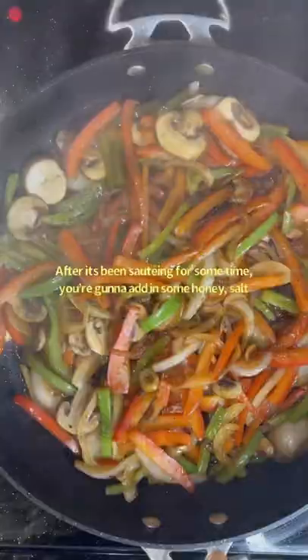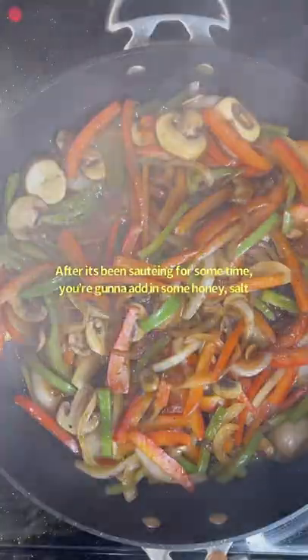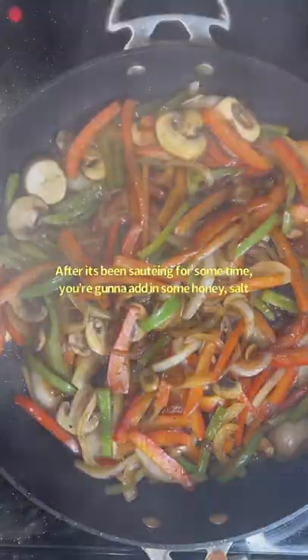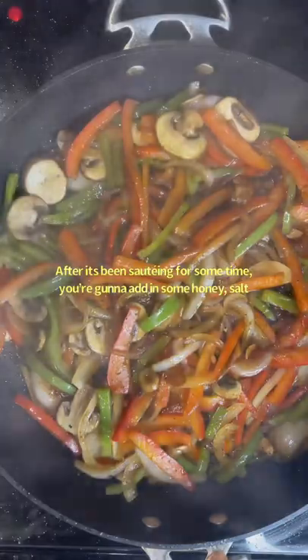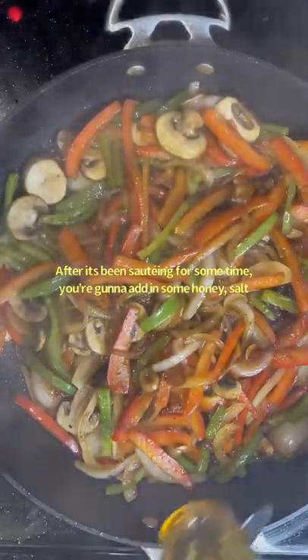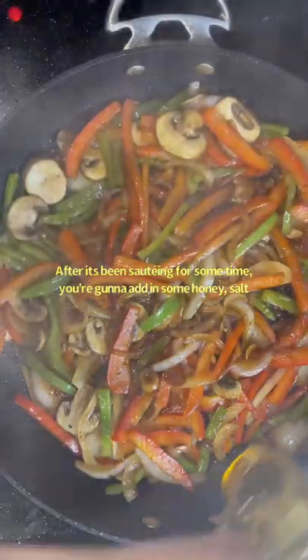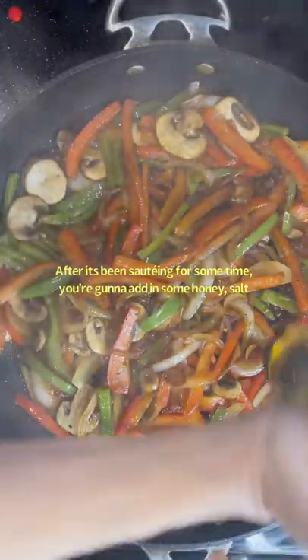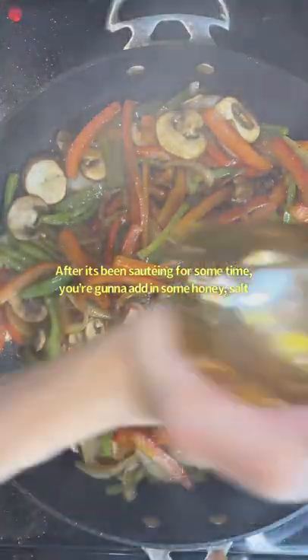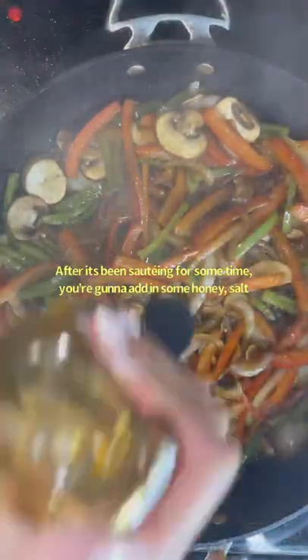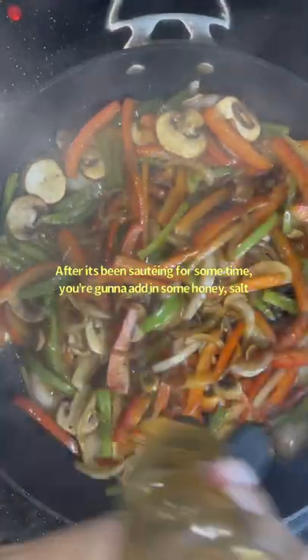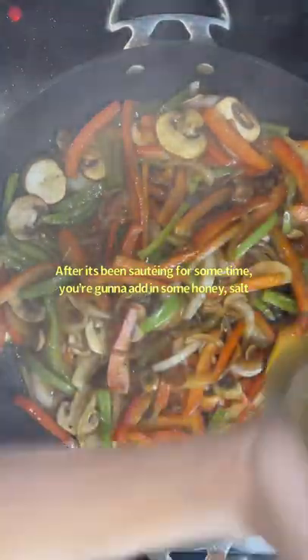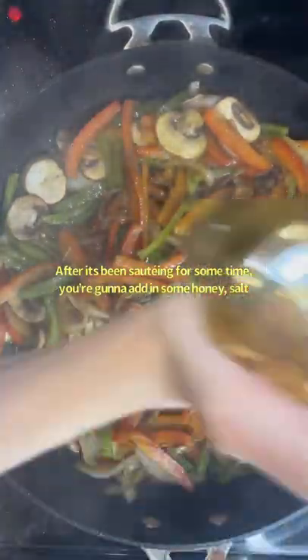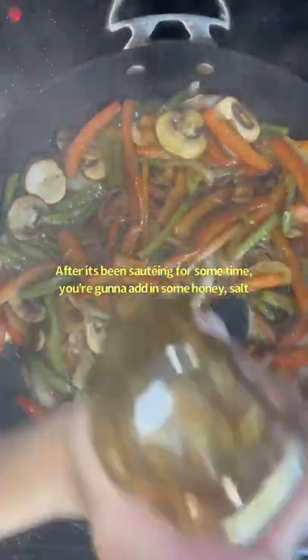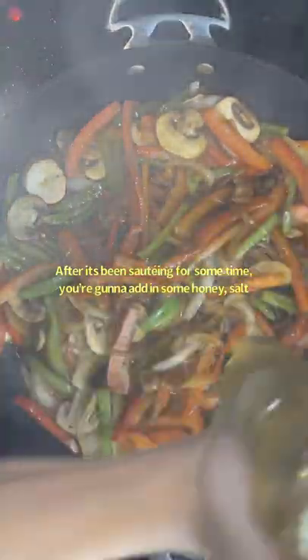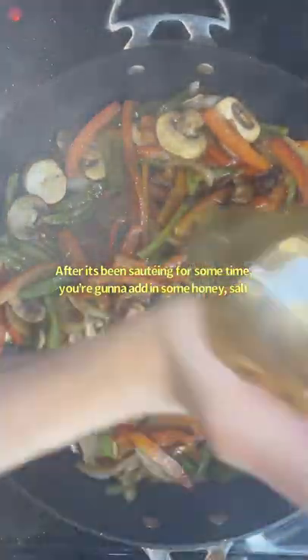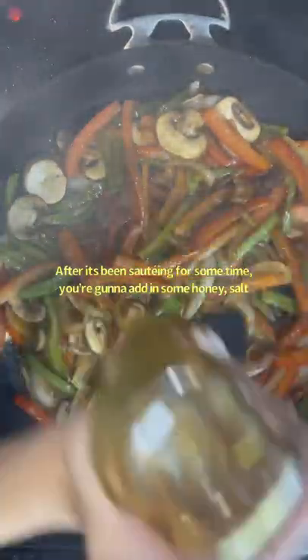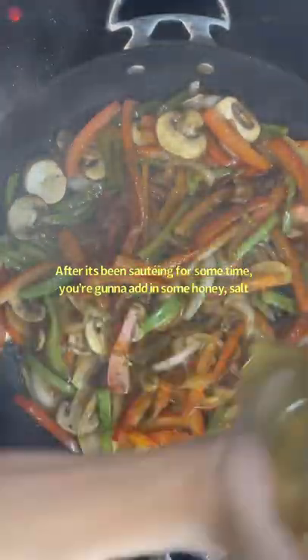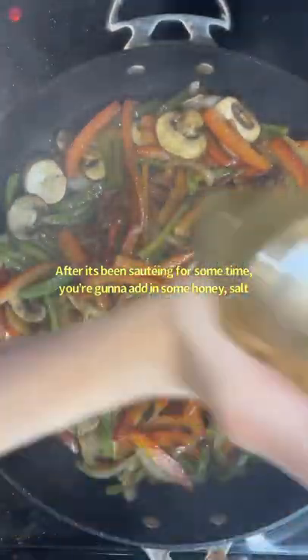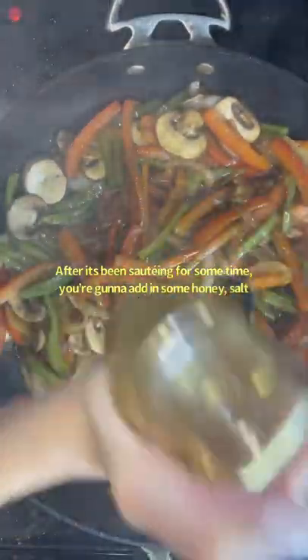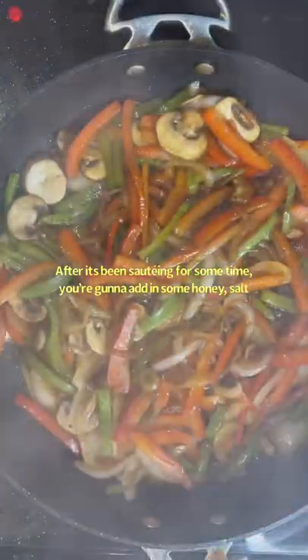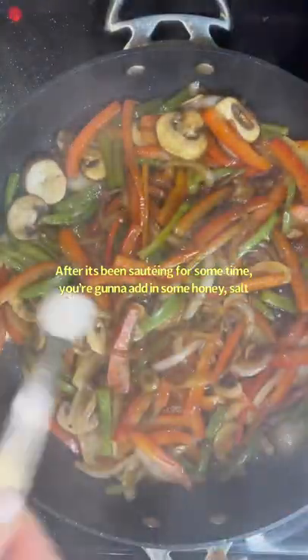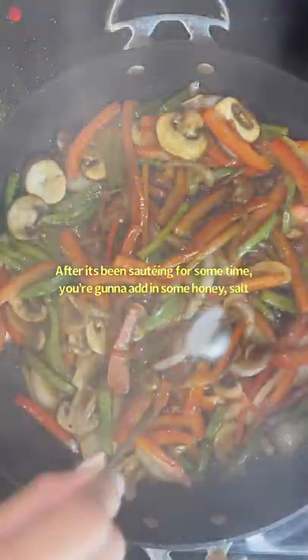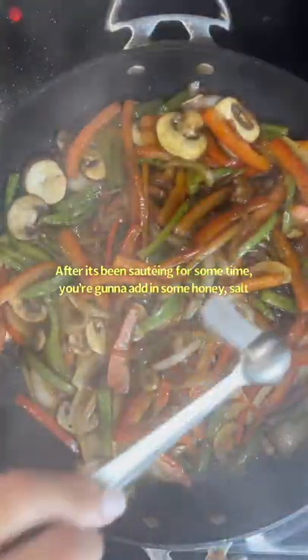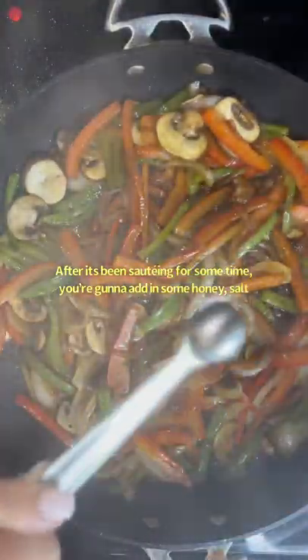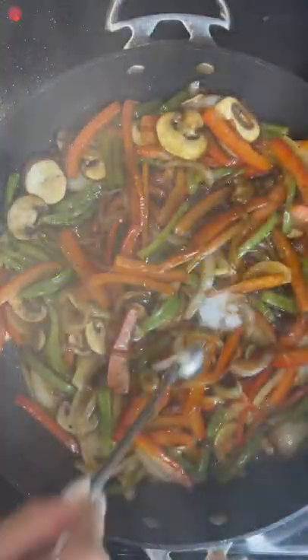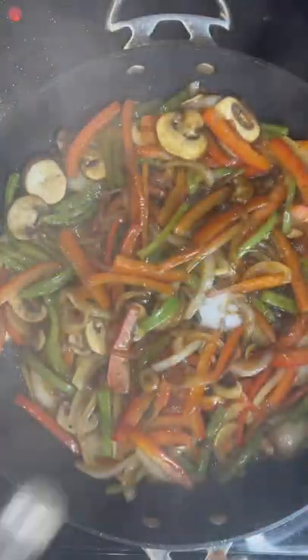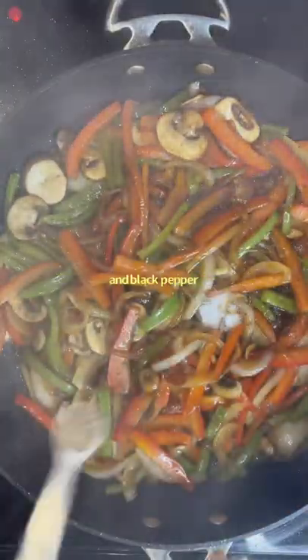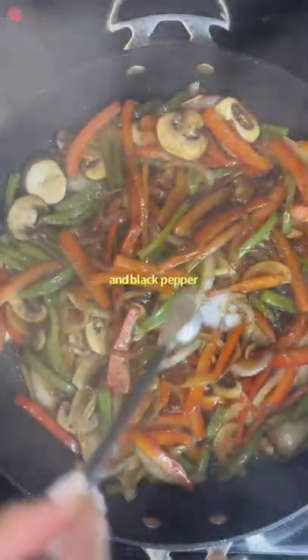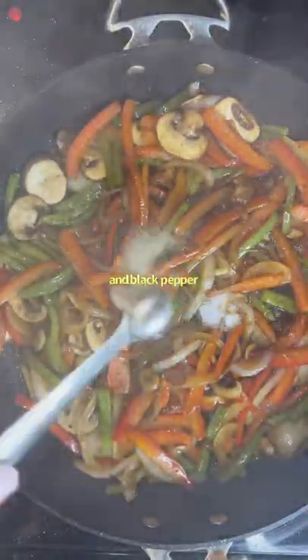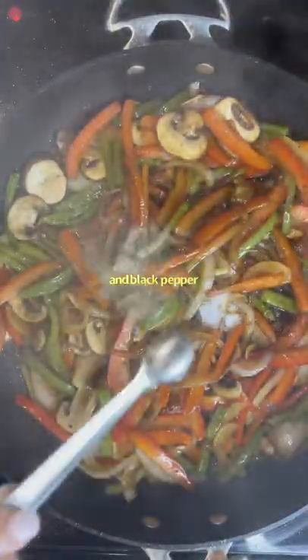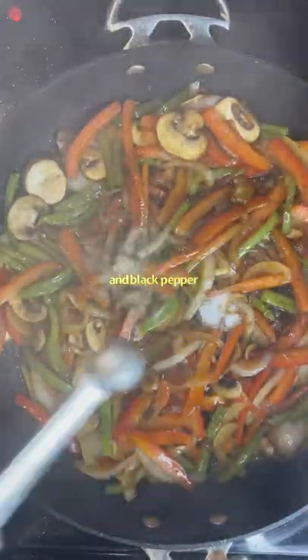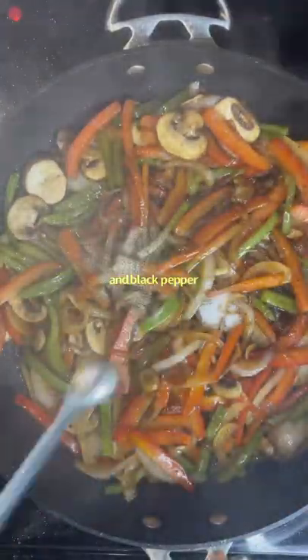After it's been sautéing for some time, you're going to add in some honey, salt, and black pepper.